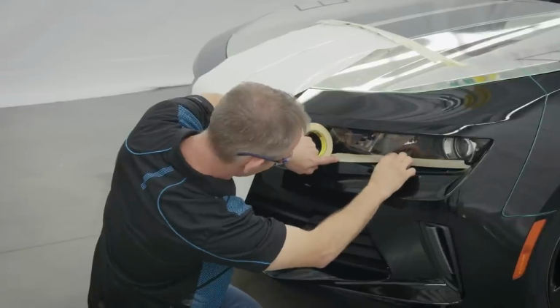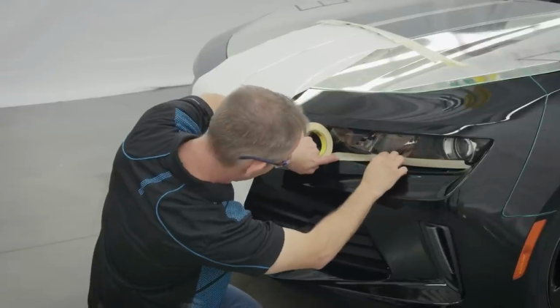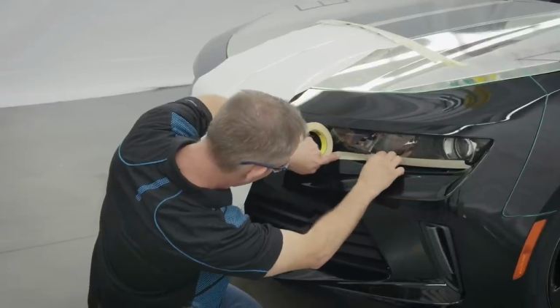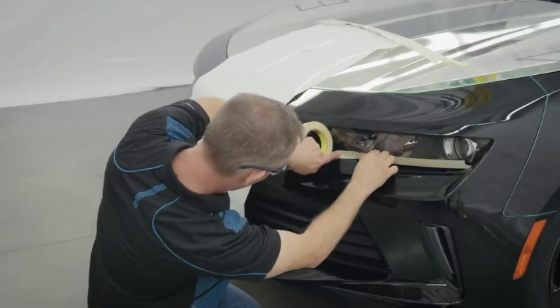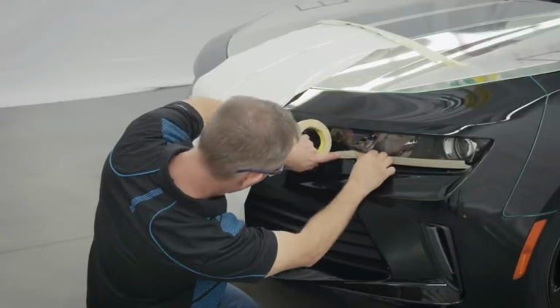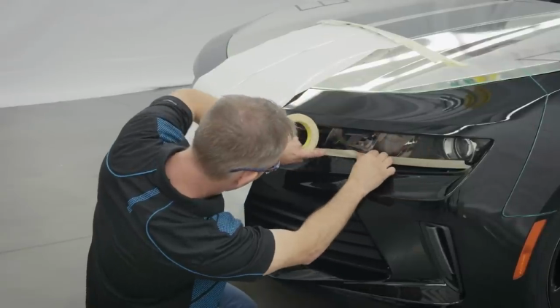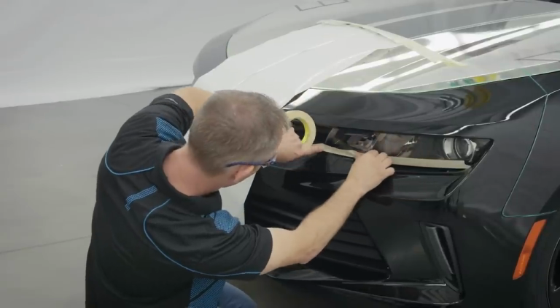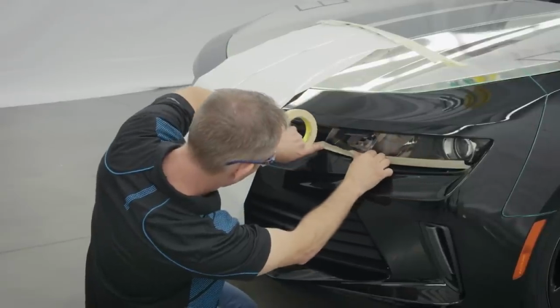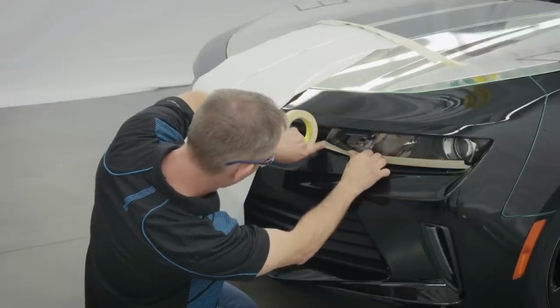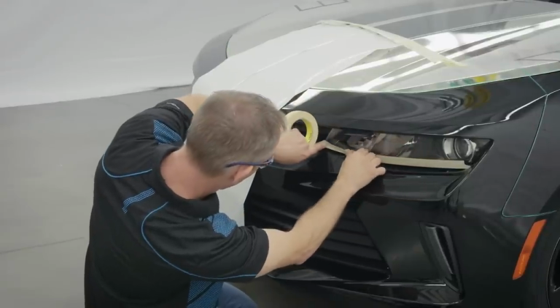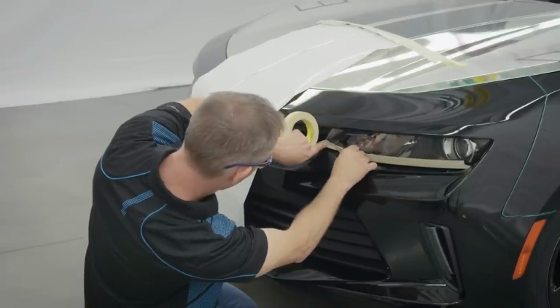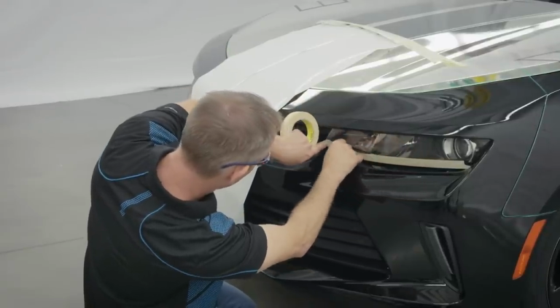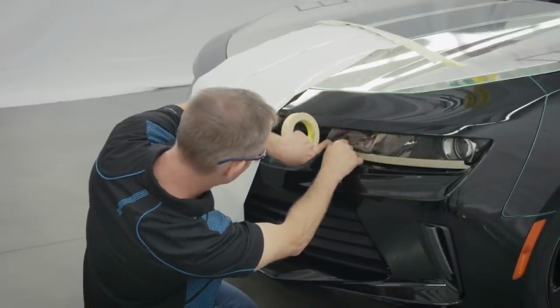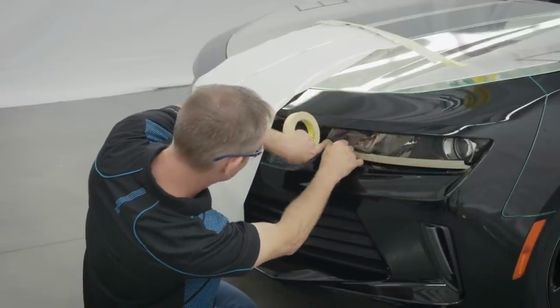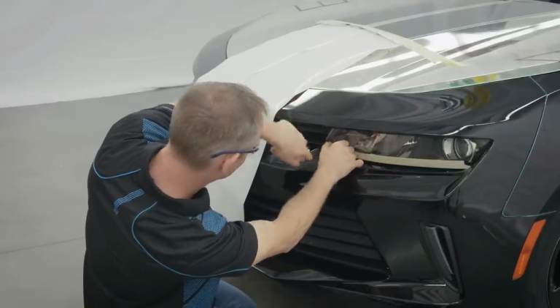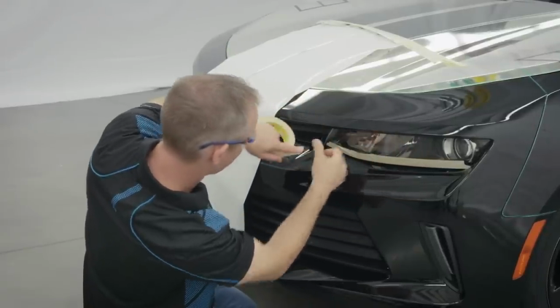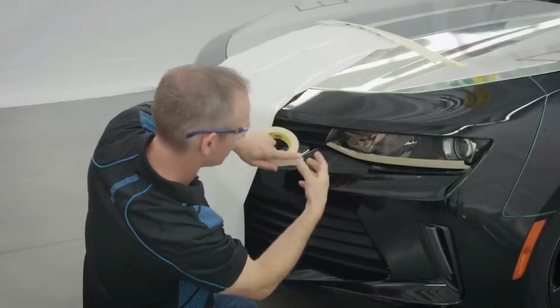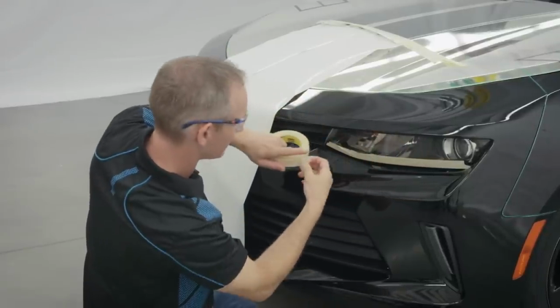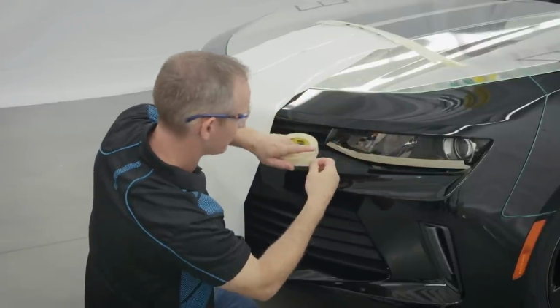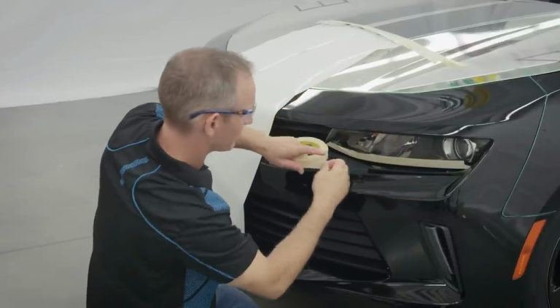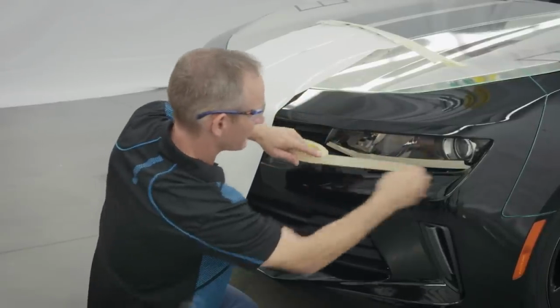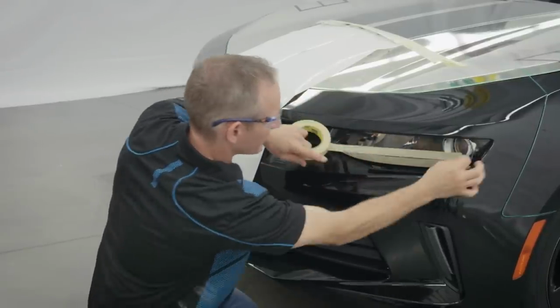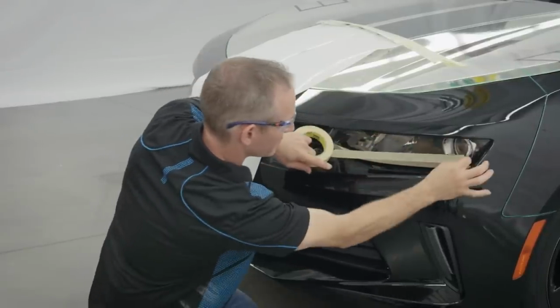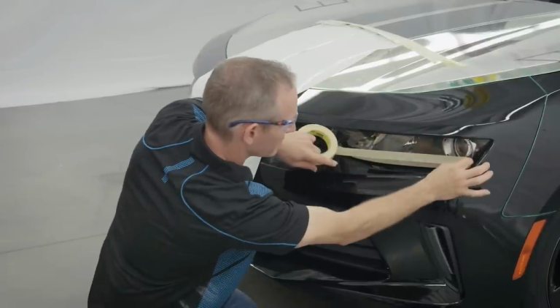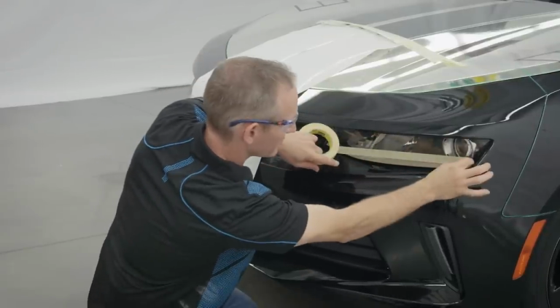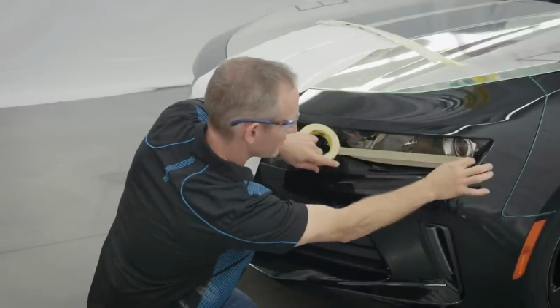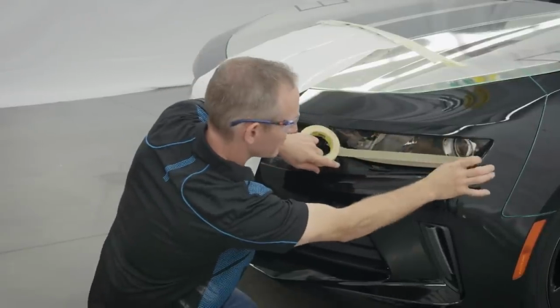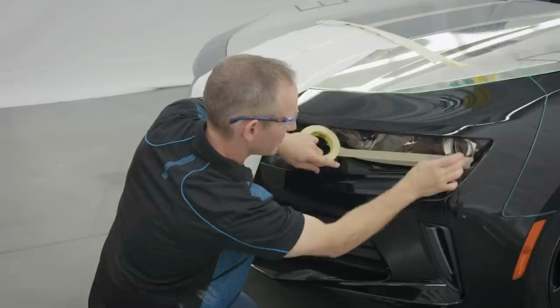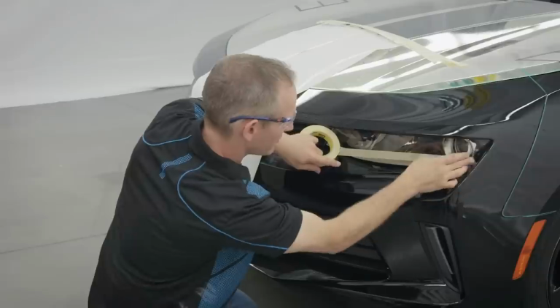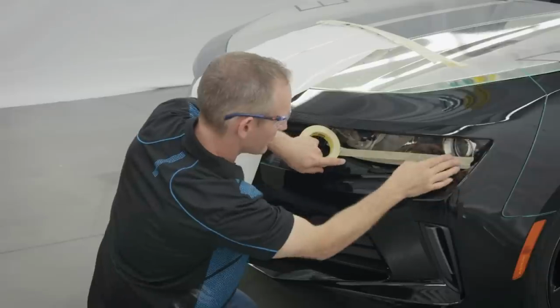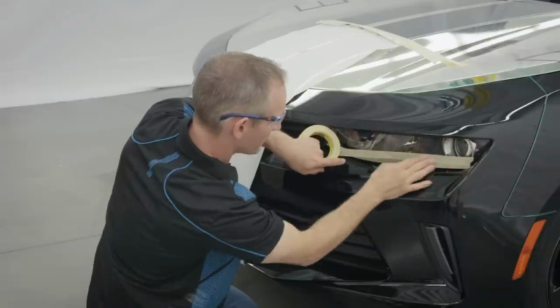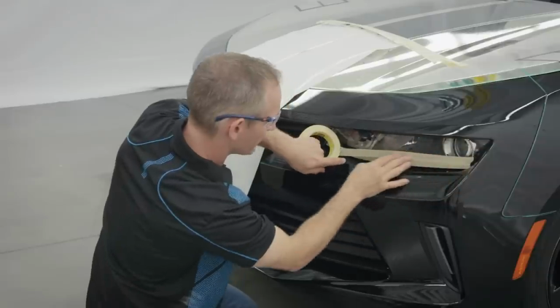Use masking tape to cover any areas where adhesion is not desired, such as headlights and fog lights.